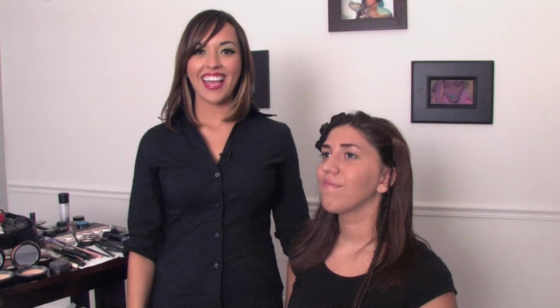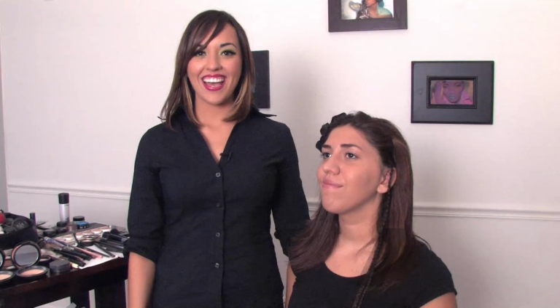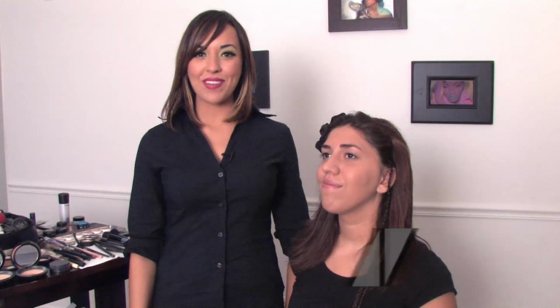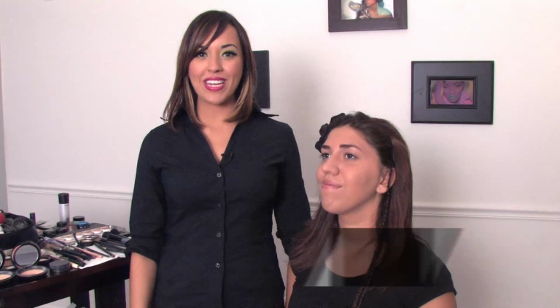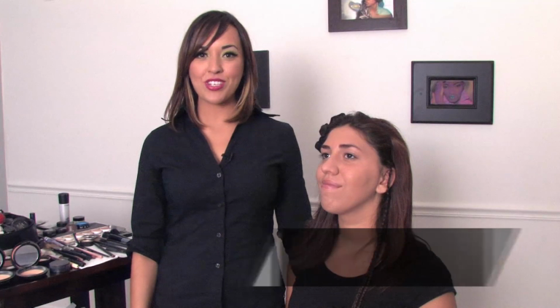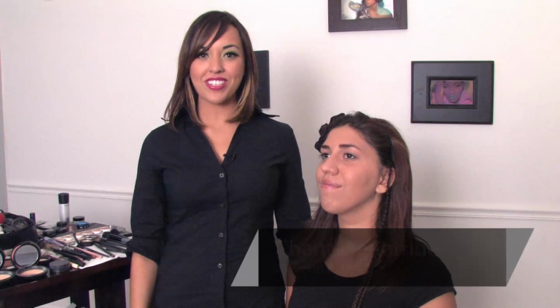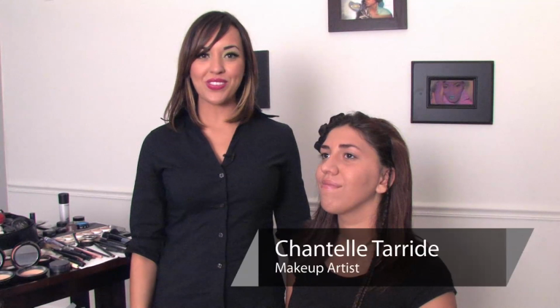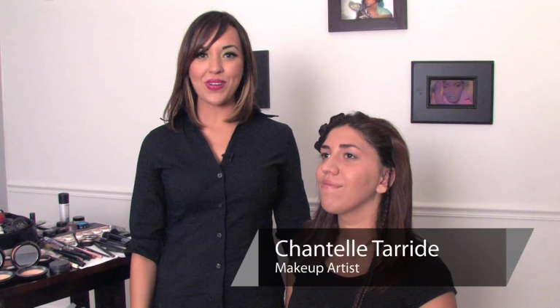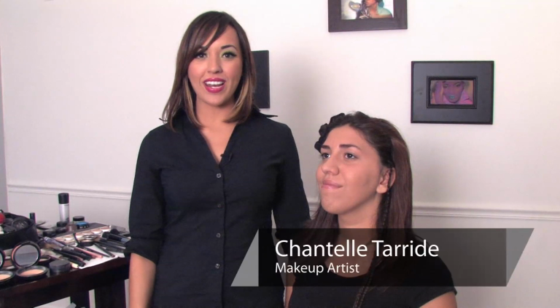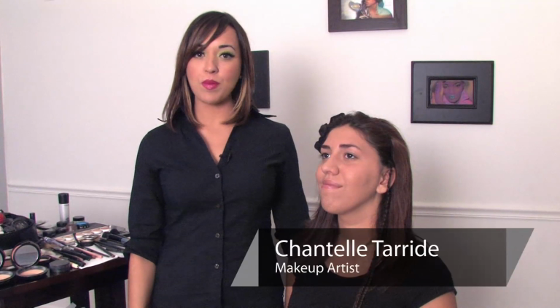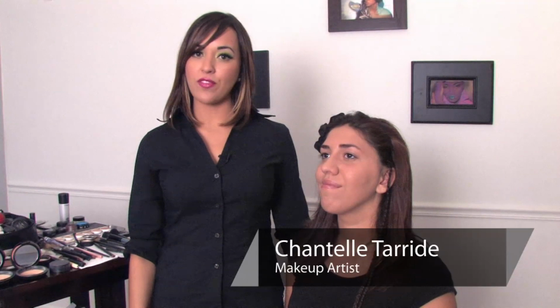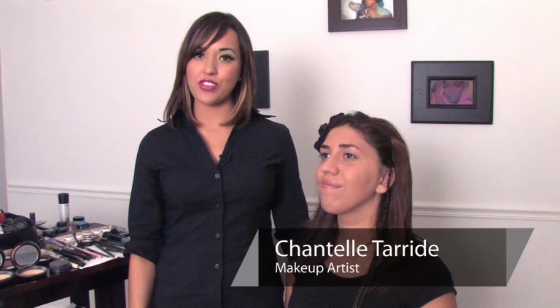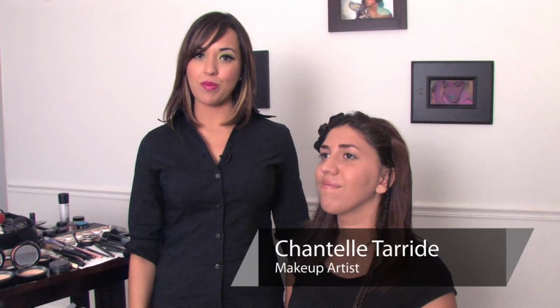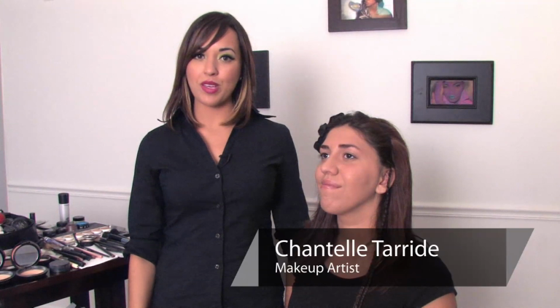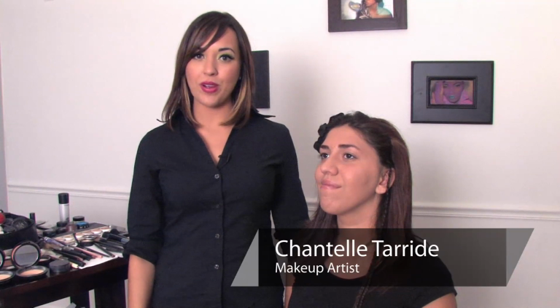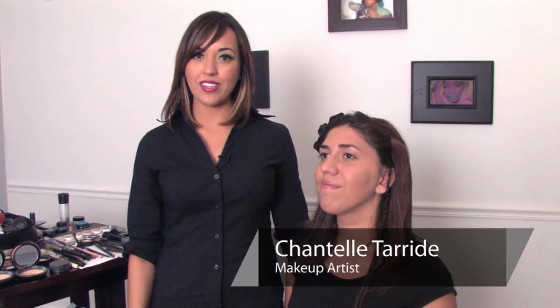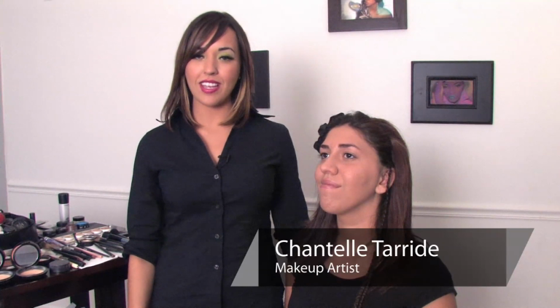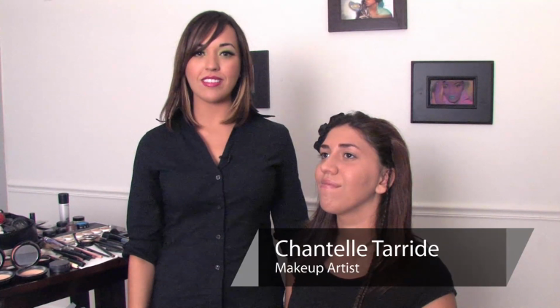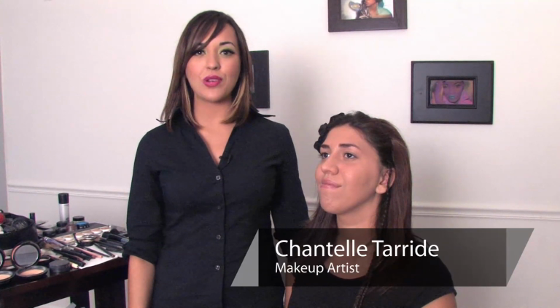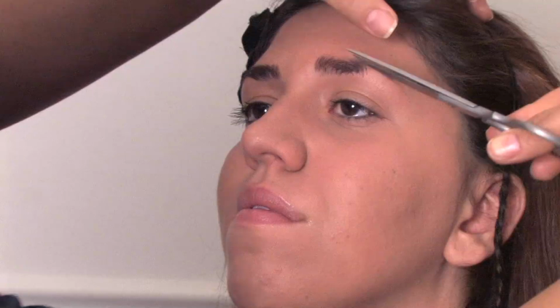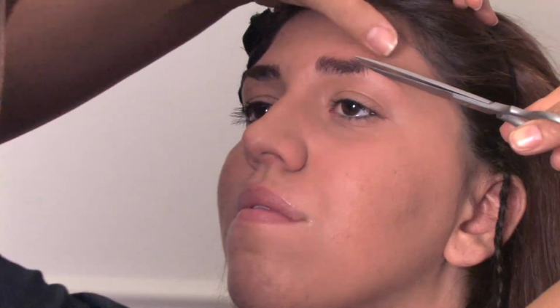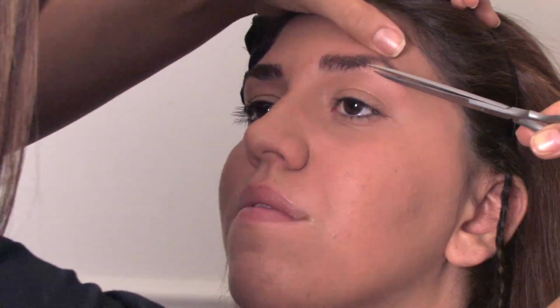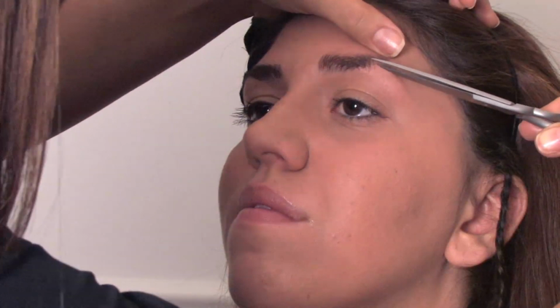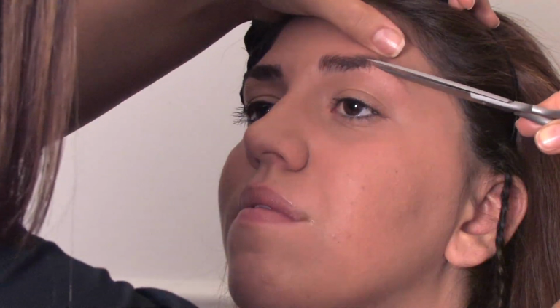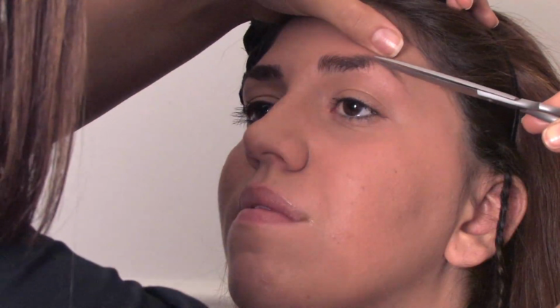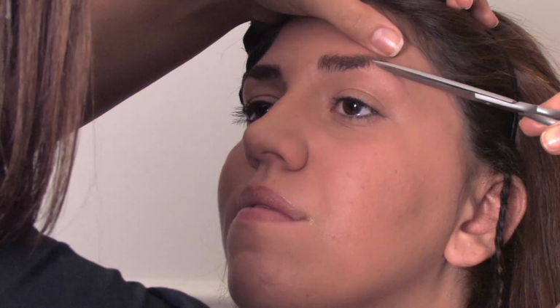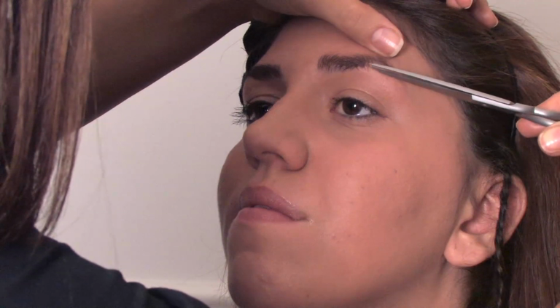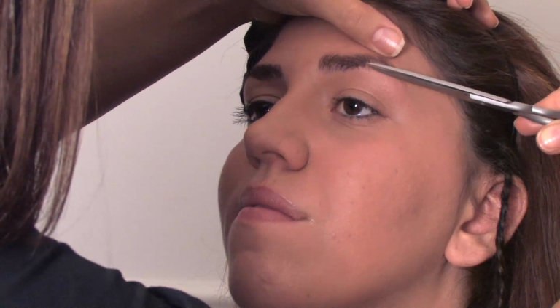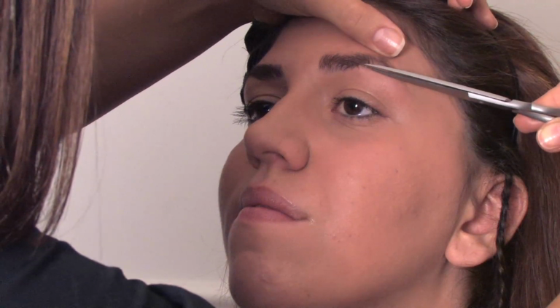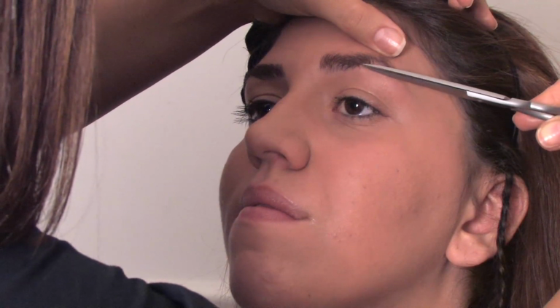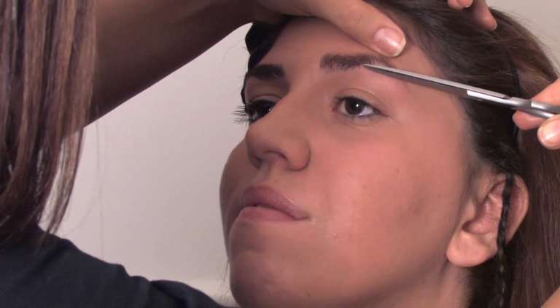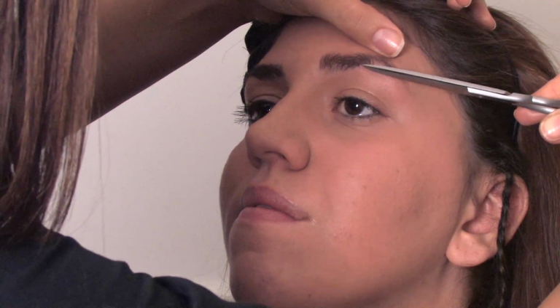Hi, my name is Chantelle Turide. I'm a professional makeup artist and today we're going to show you how to trim and shape your eyebrows.